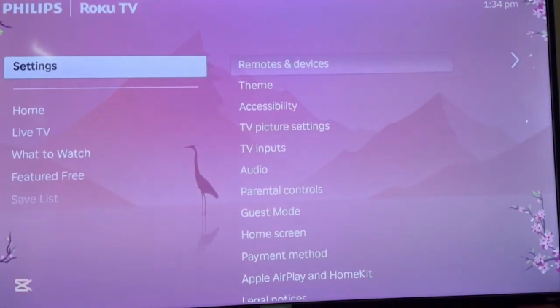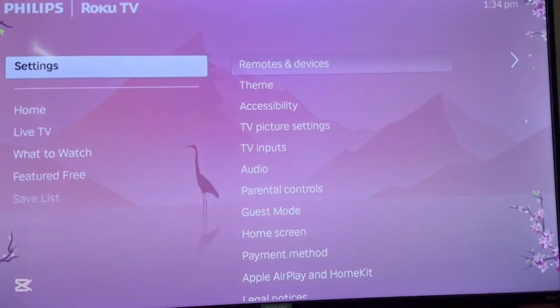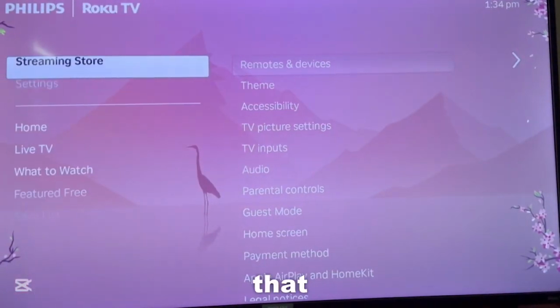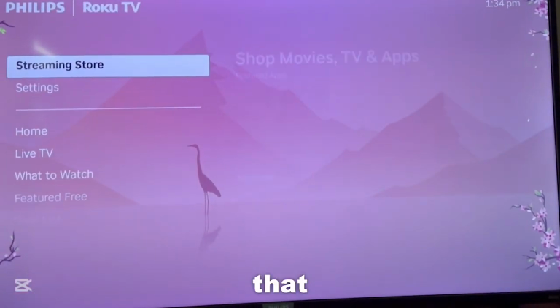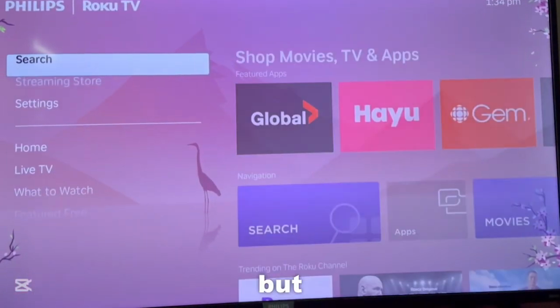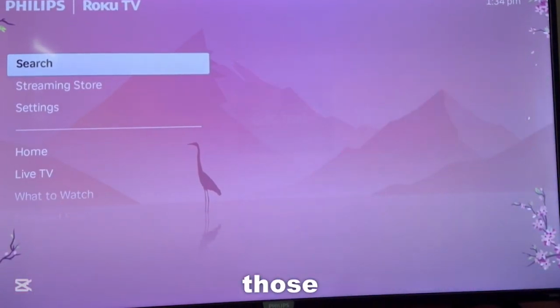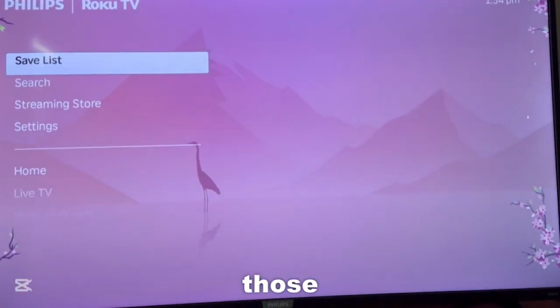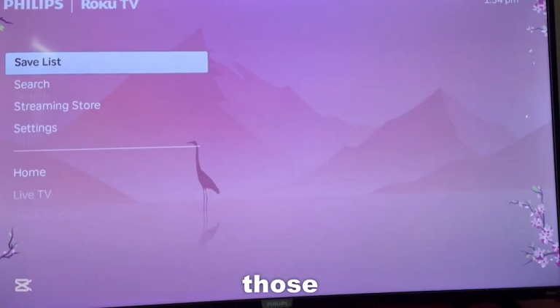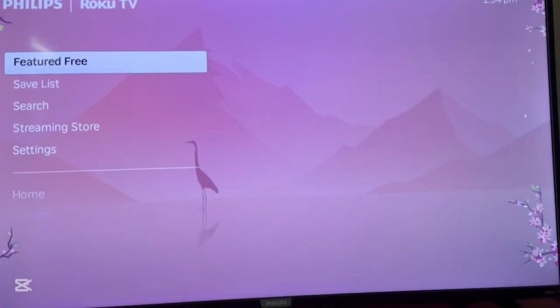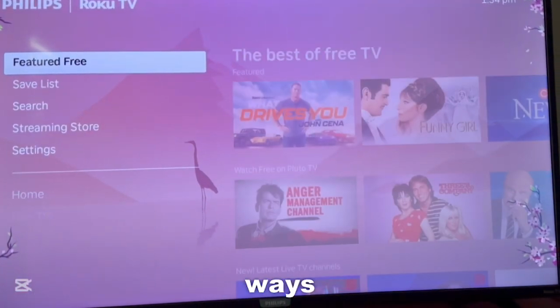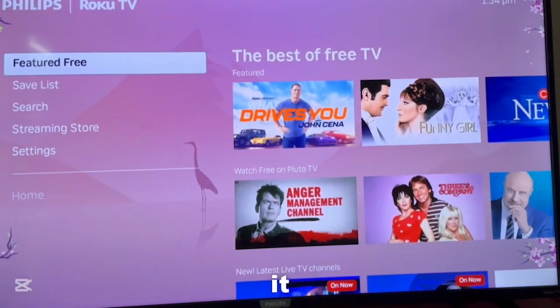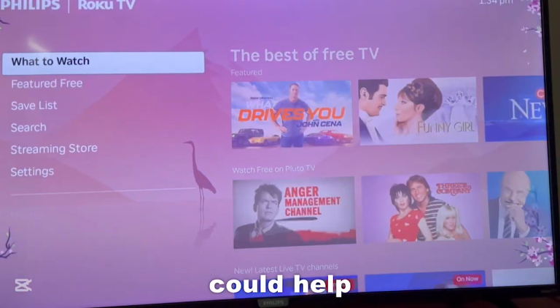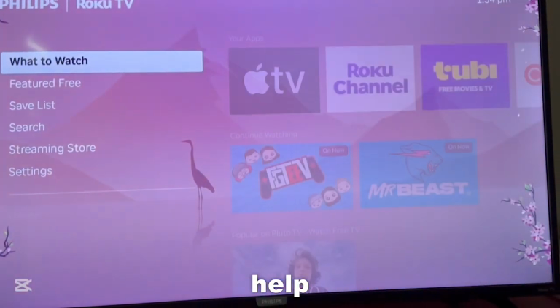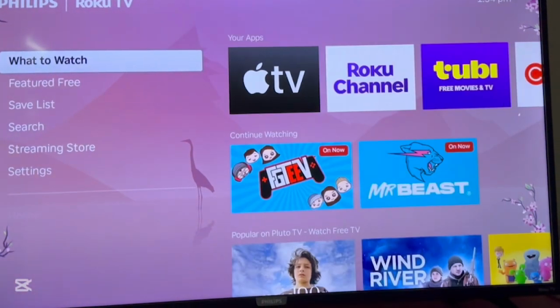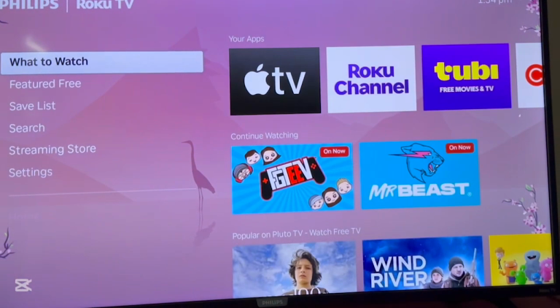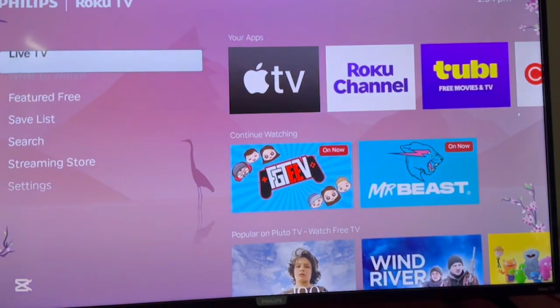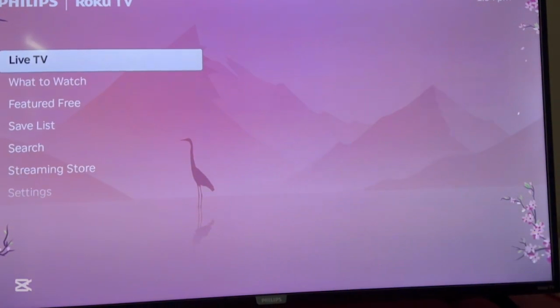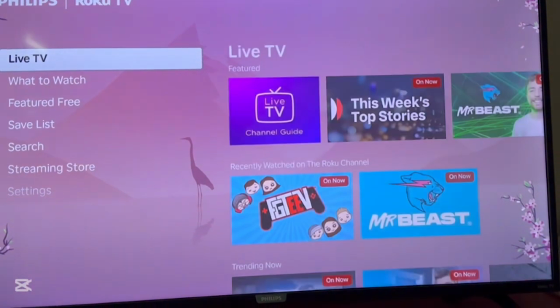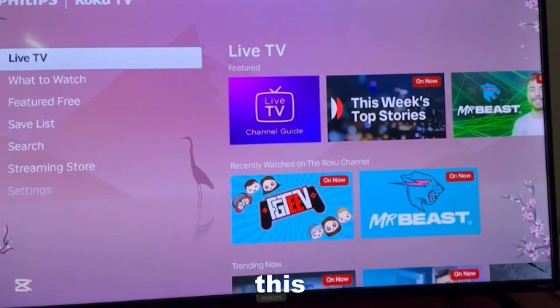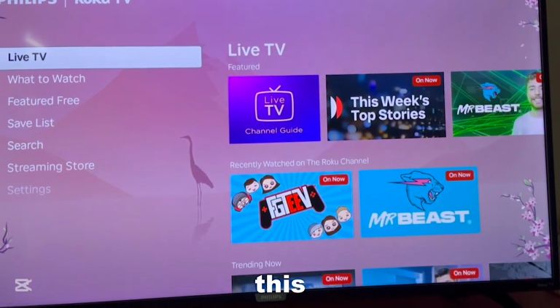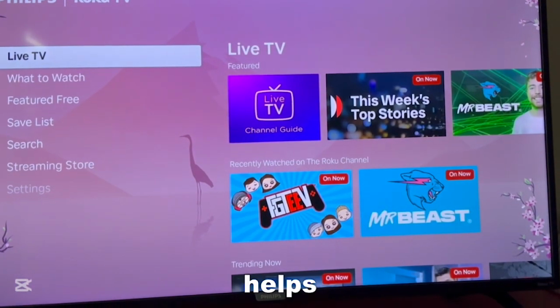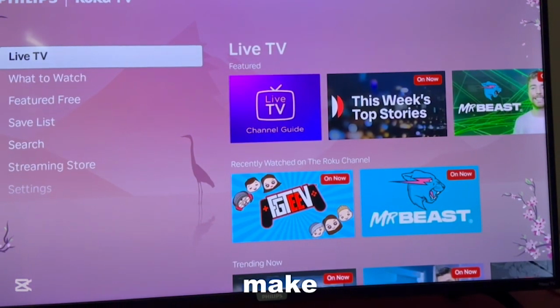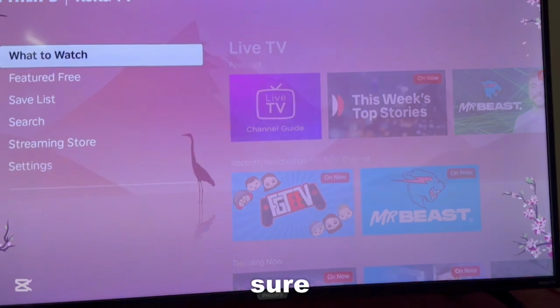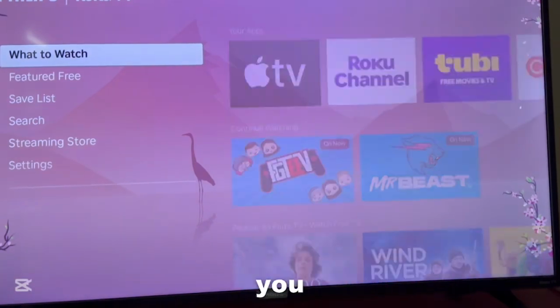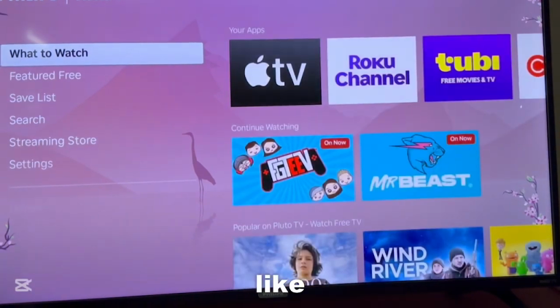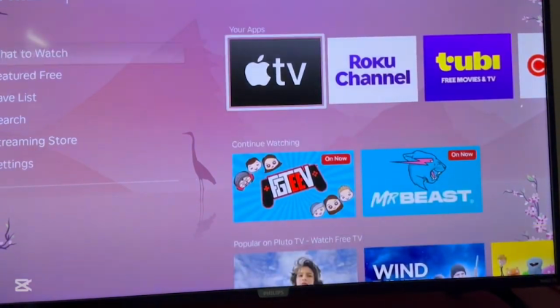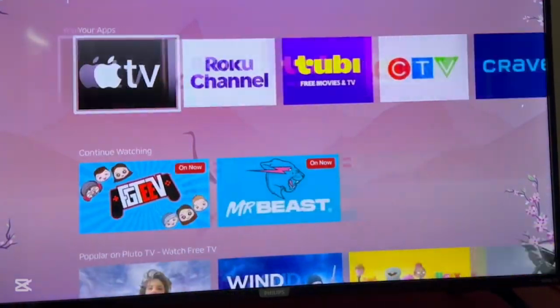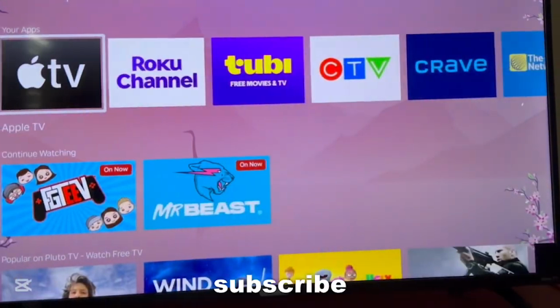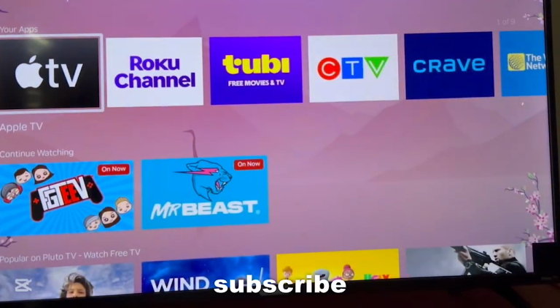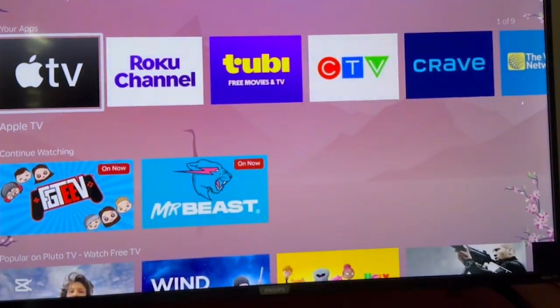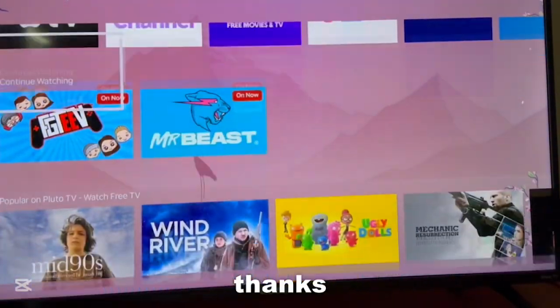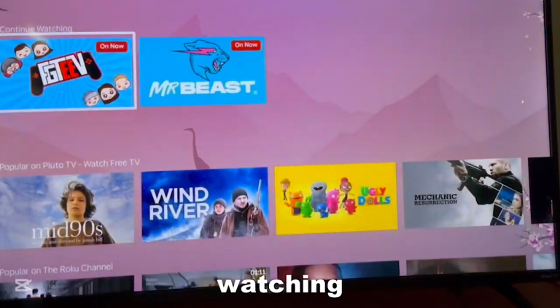But those are some ways that could help. If this helps you, make sure you like and subscribe. Thanks for watching.